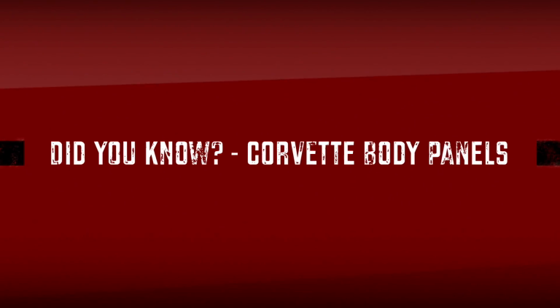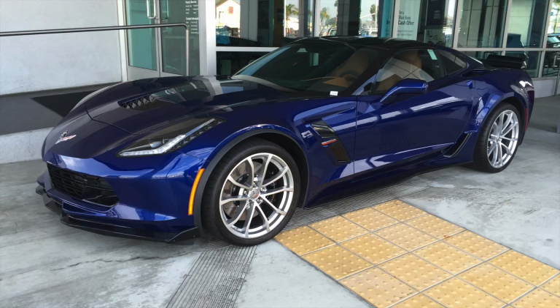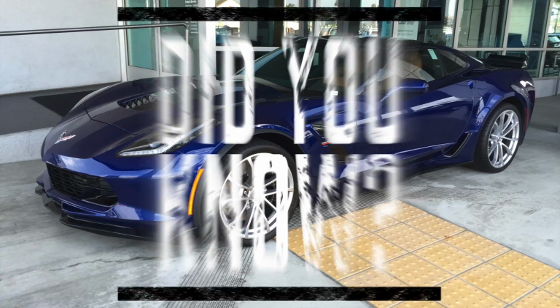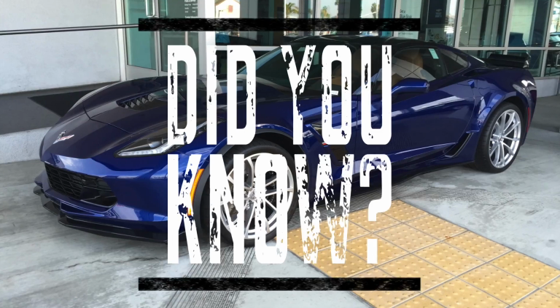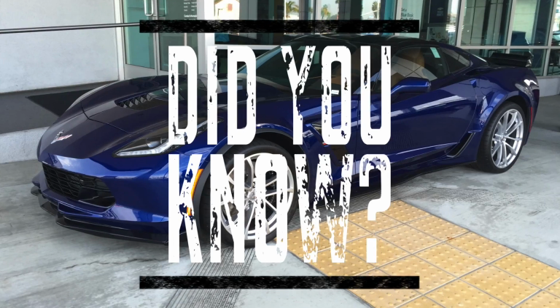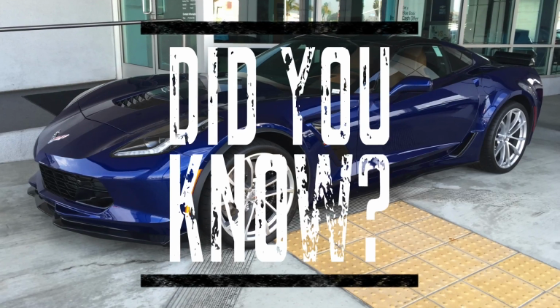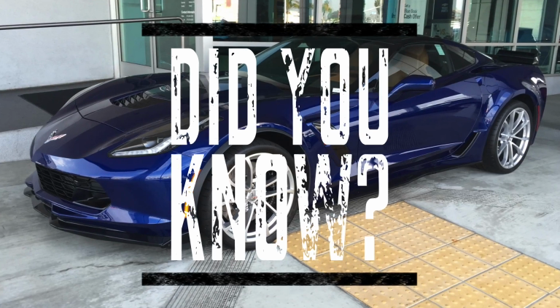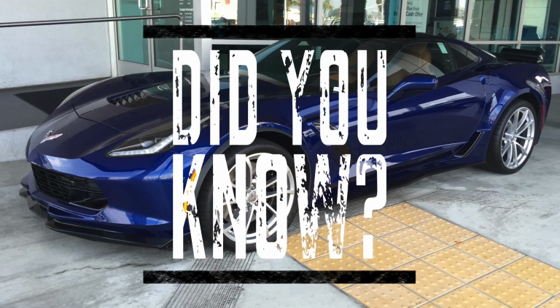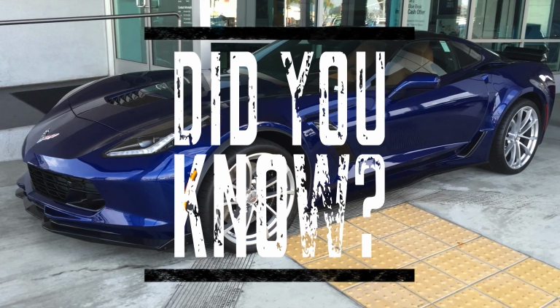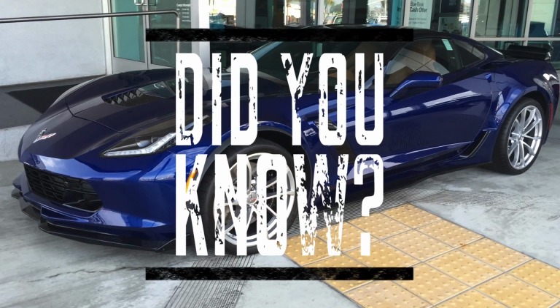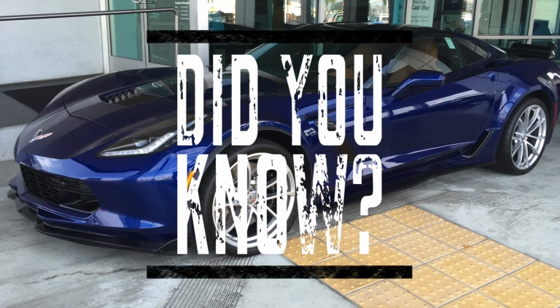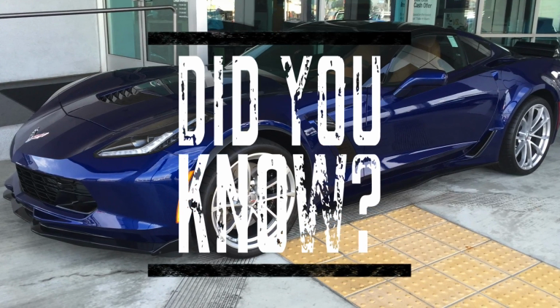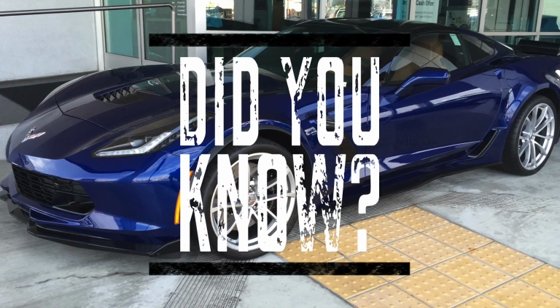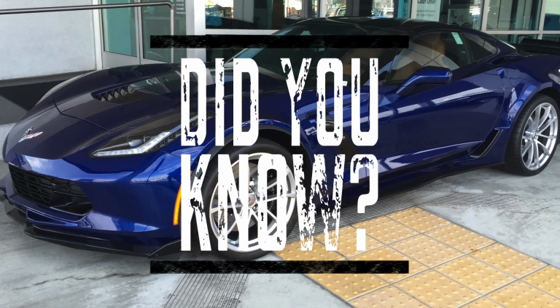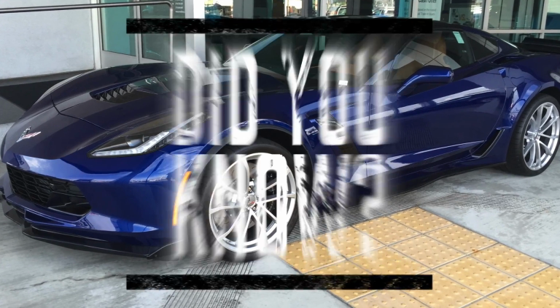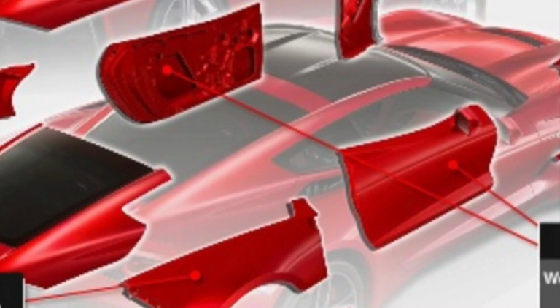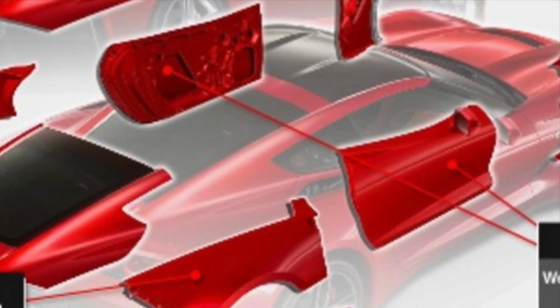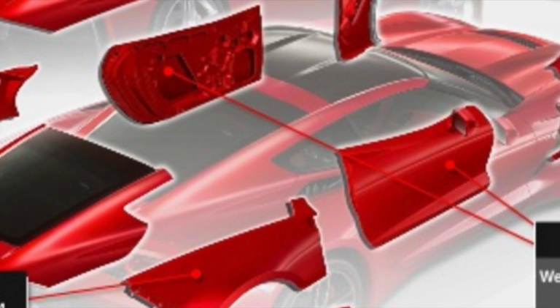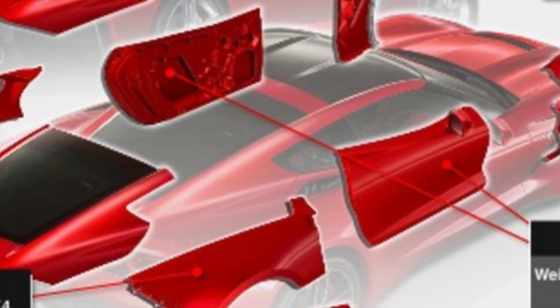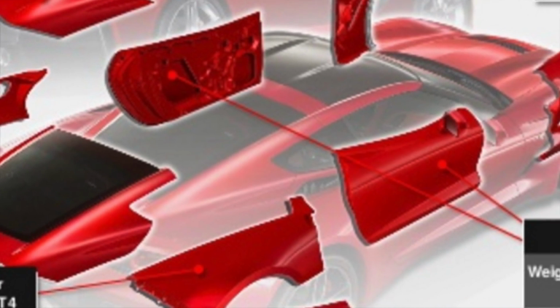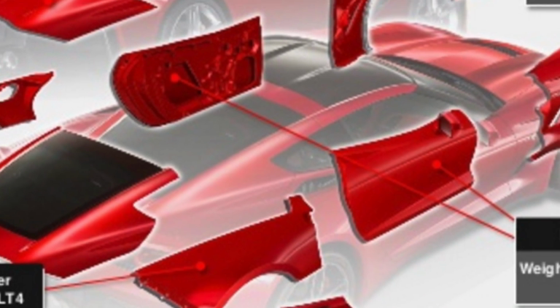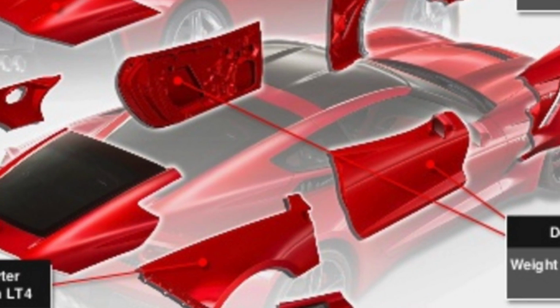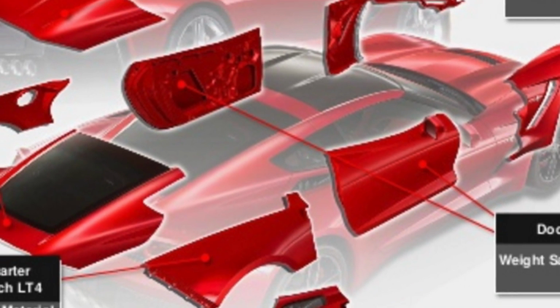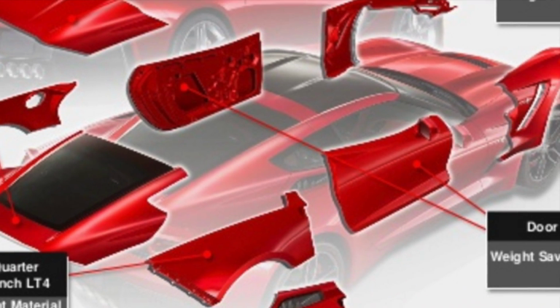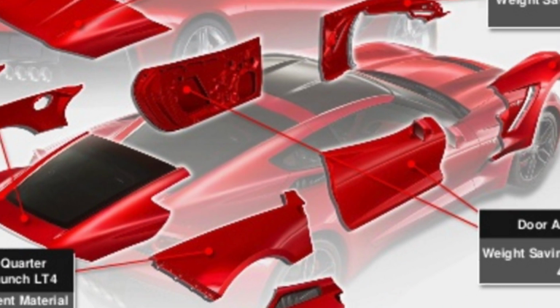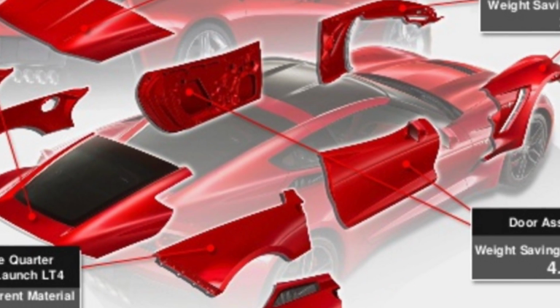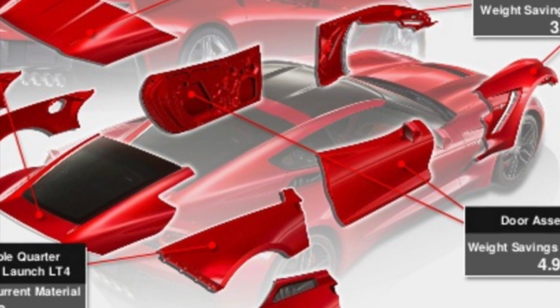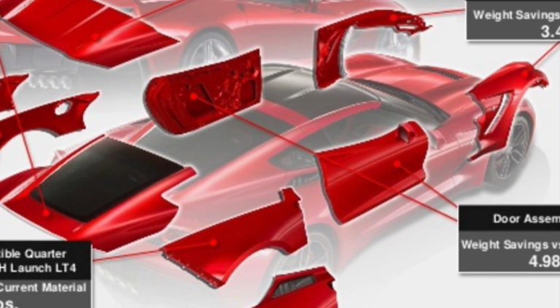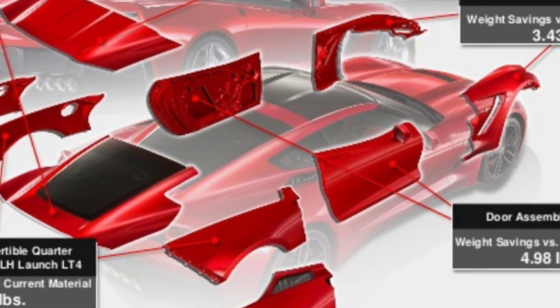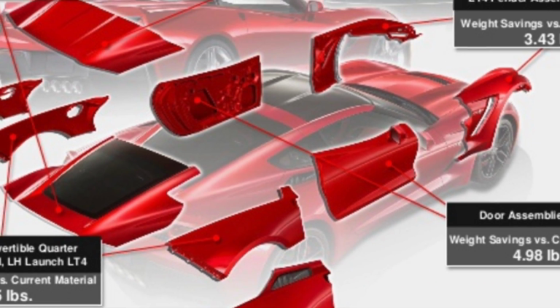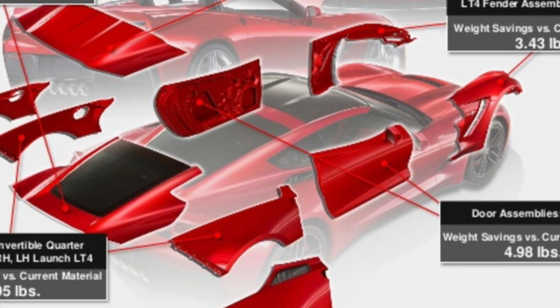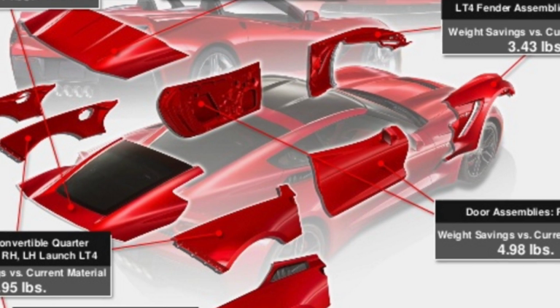In this Did You Know segment, we're going to take a look at the materials and technology used in Corvette body panels.